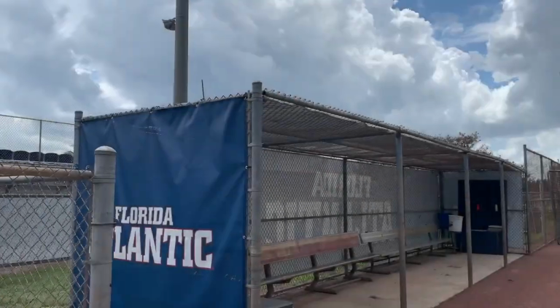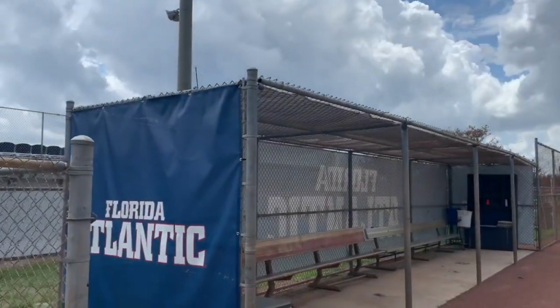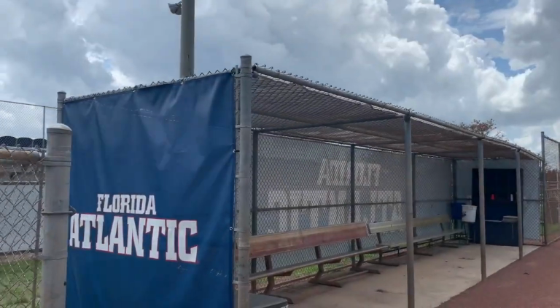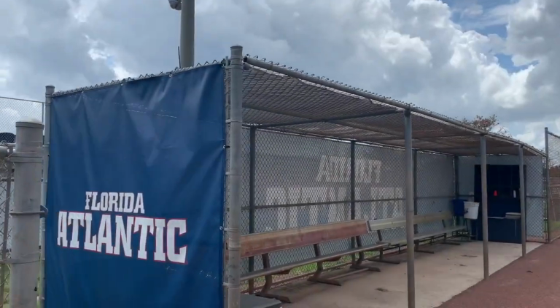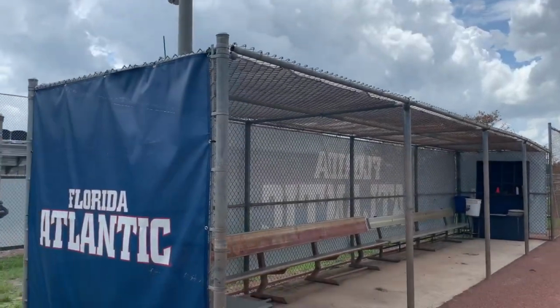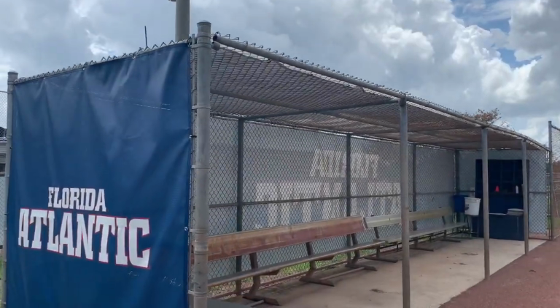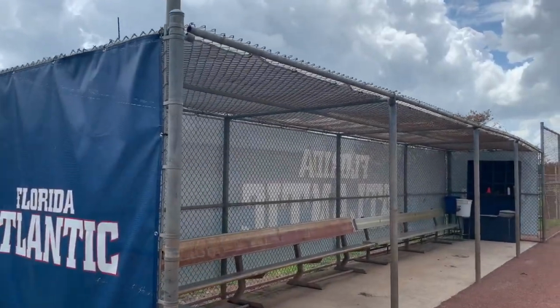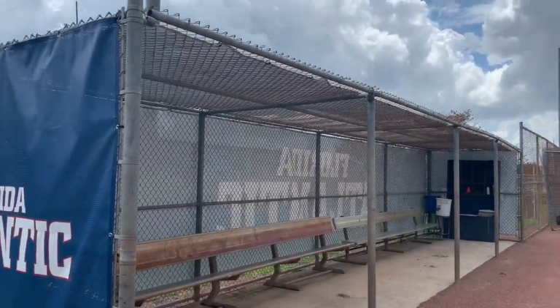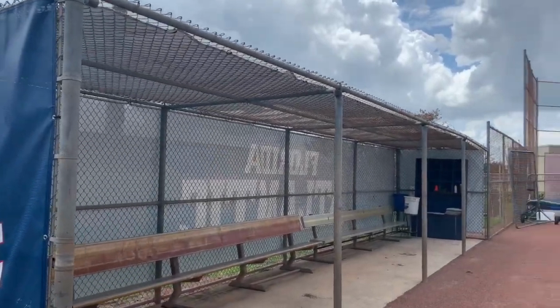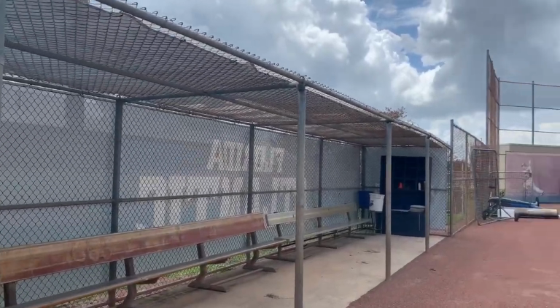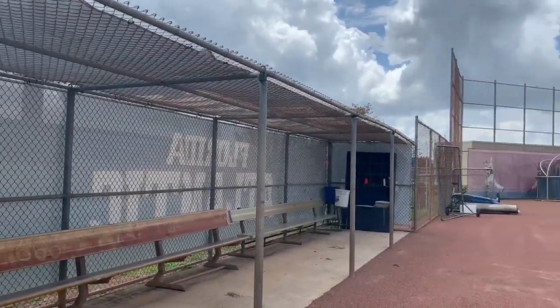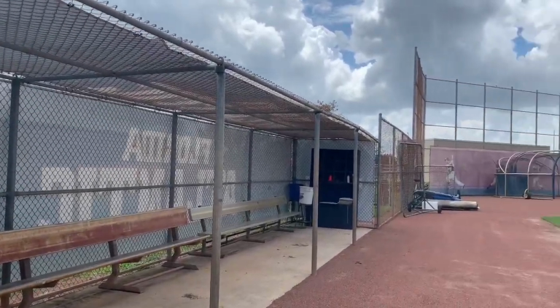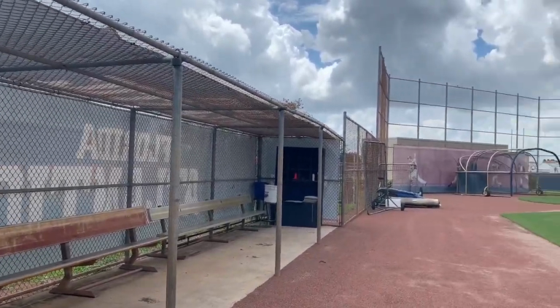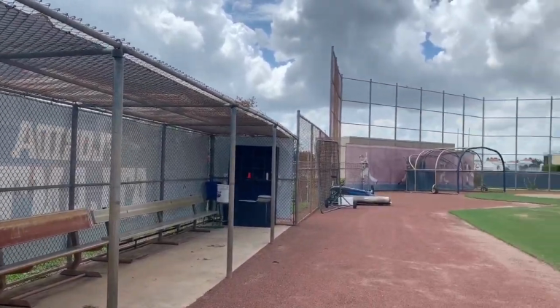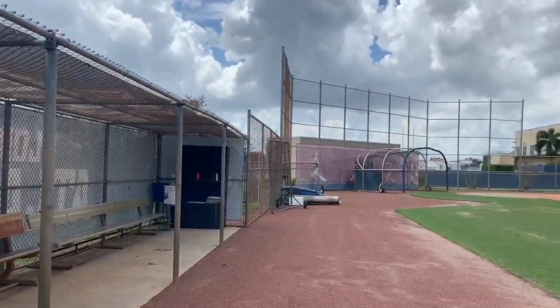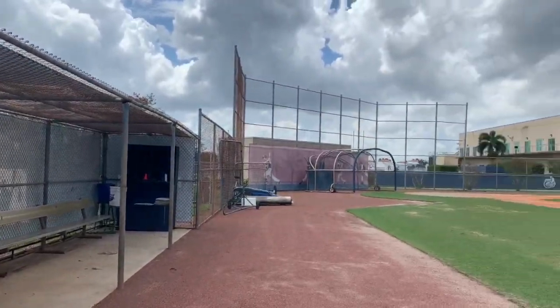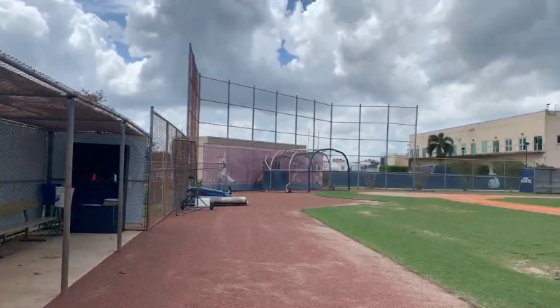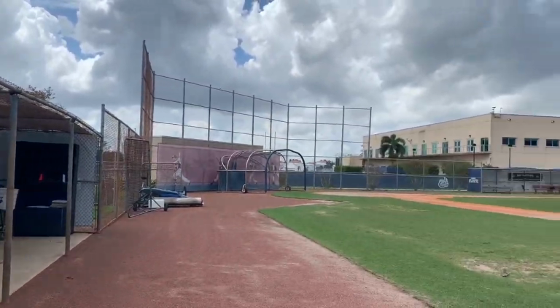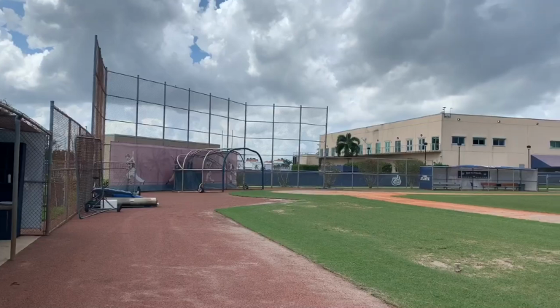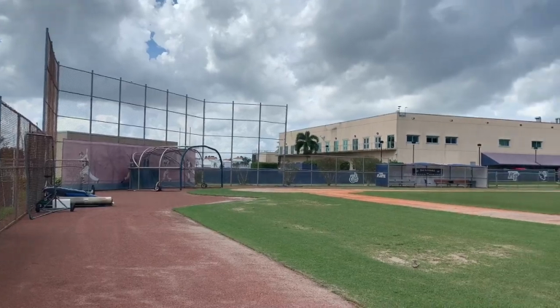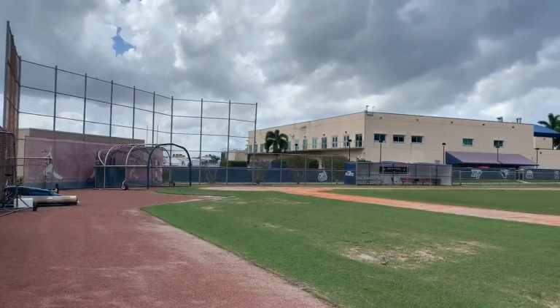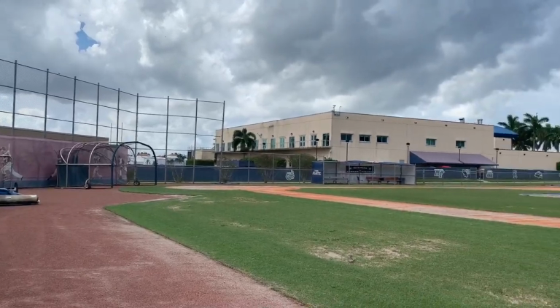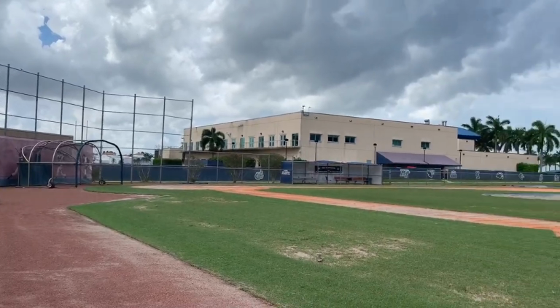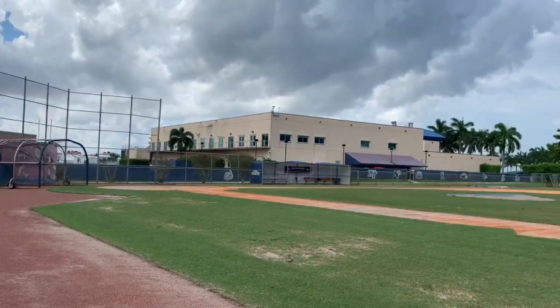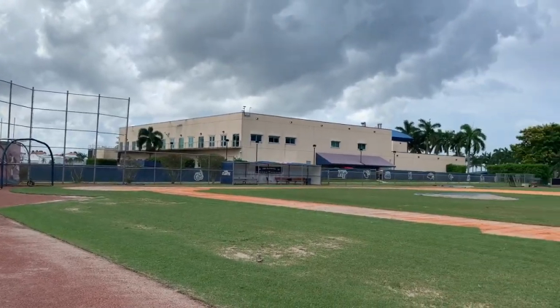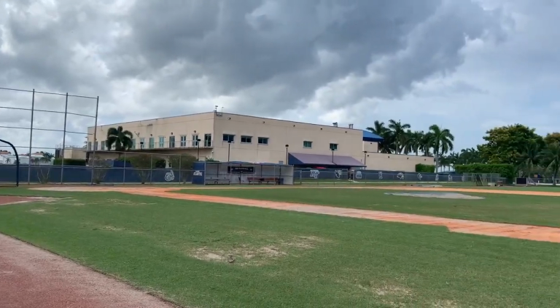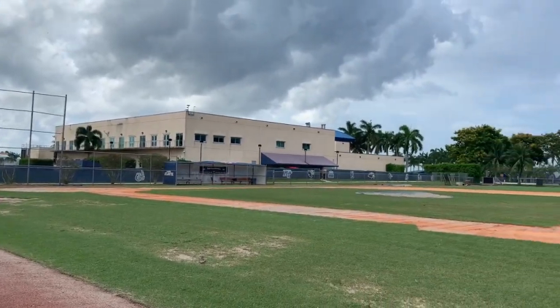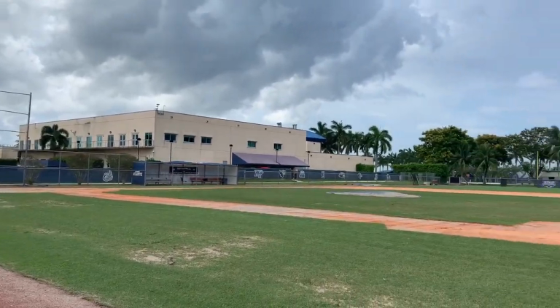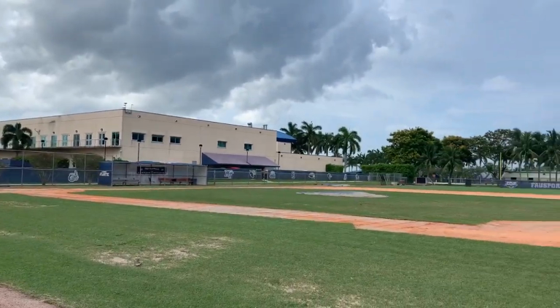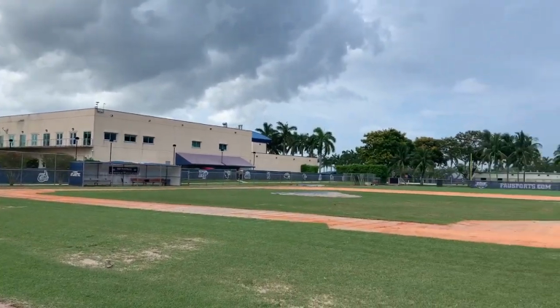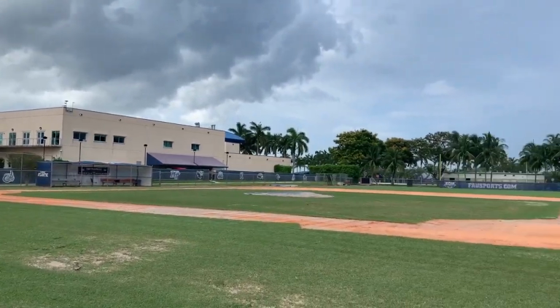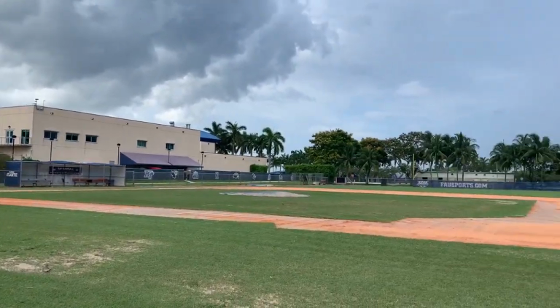Right next to the FAU soccer stadium is the old baseball field which is still used from time to time for practice and other activities.